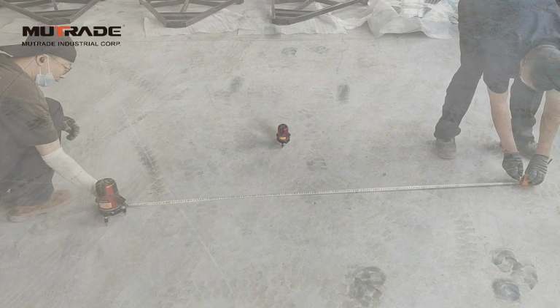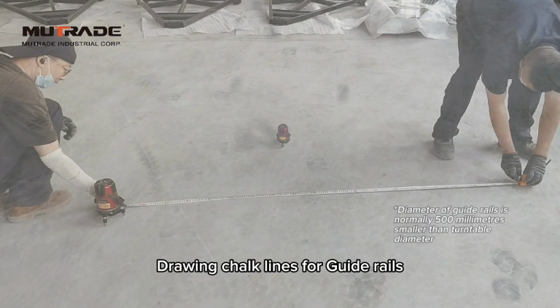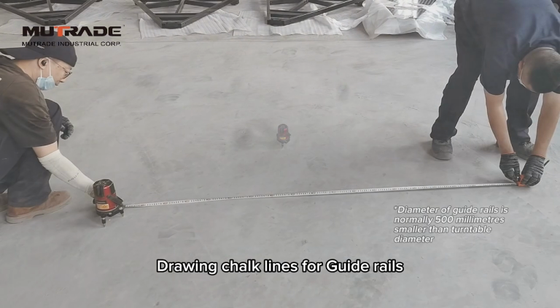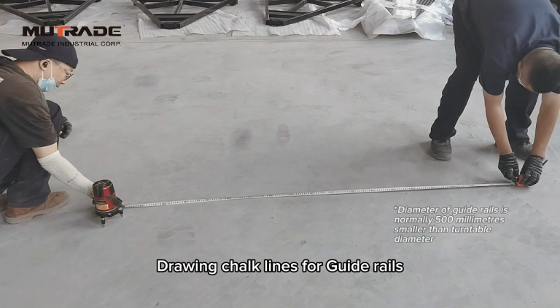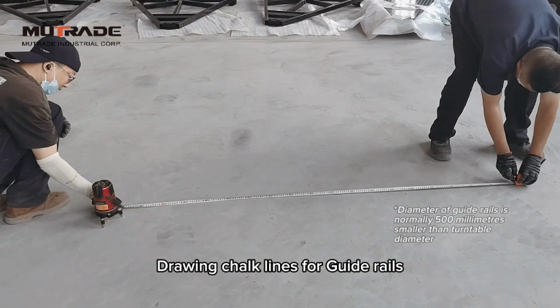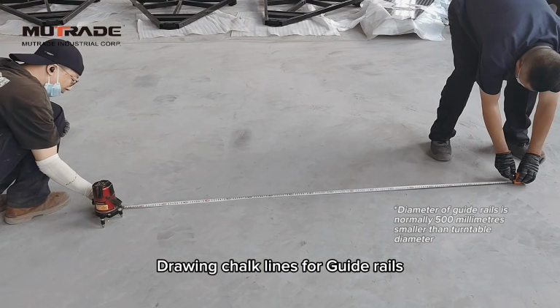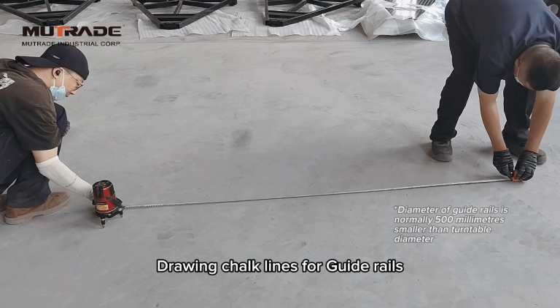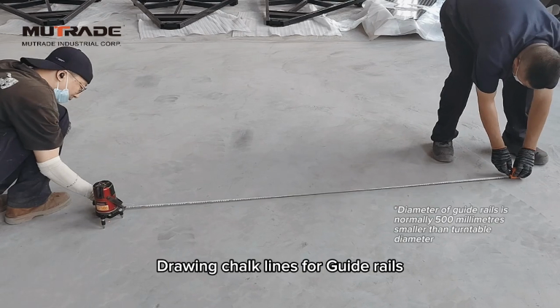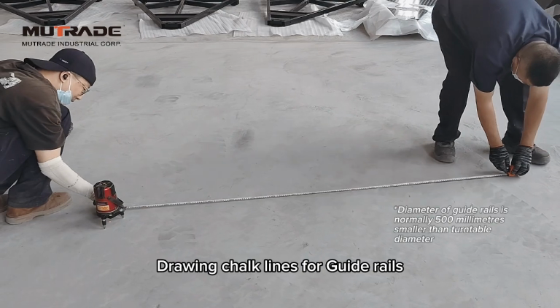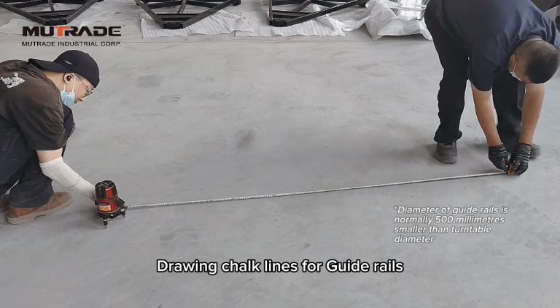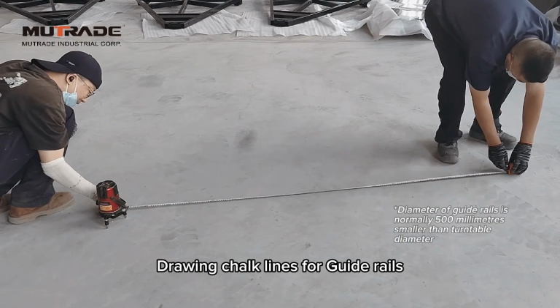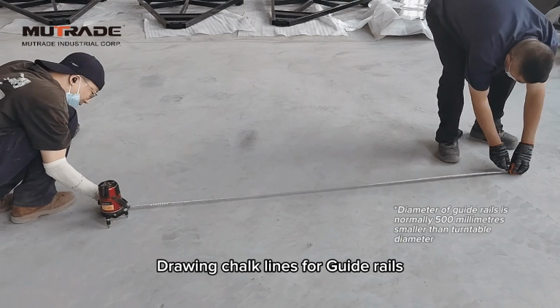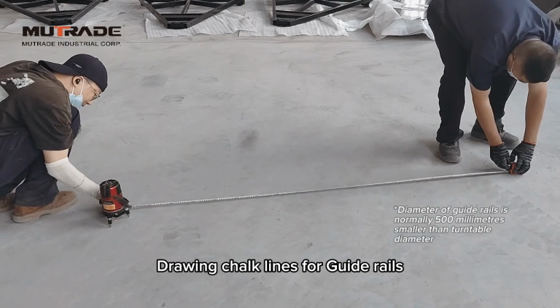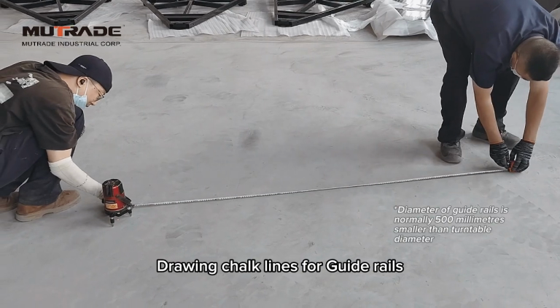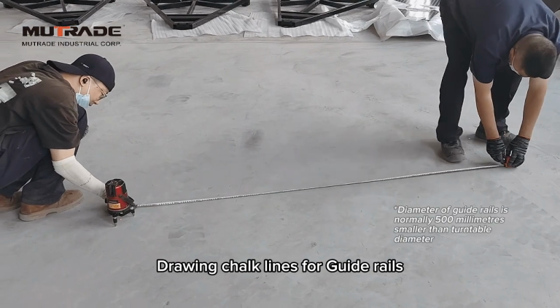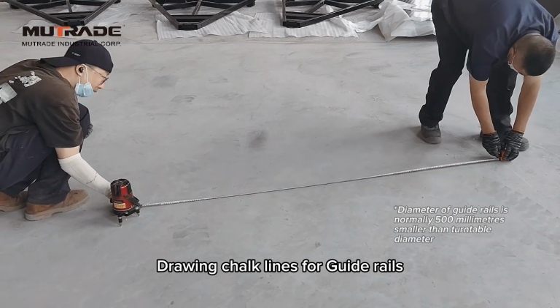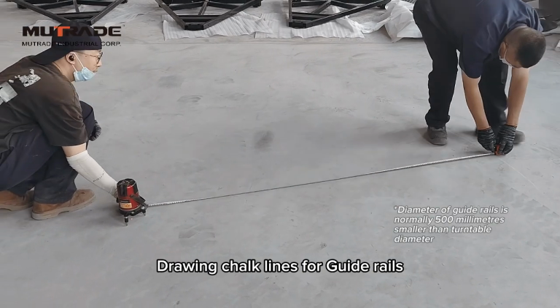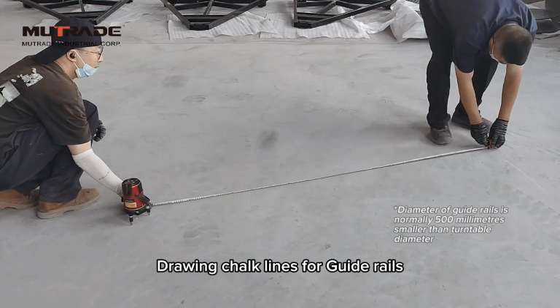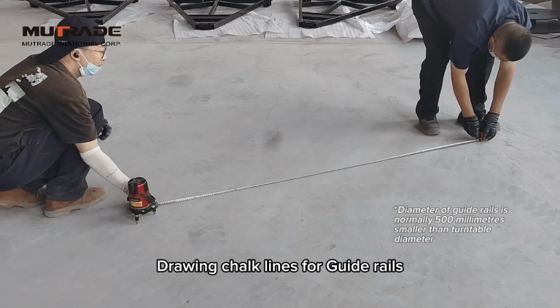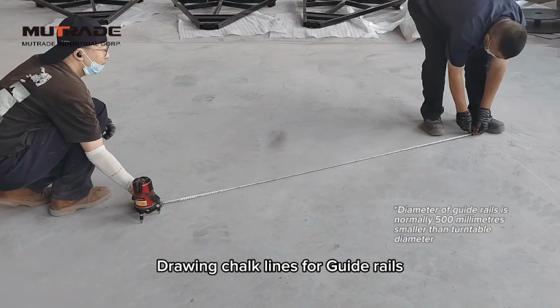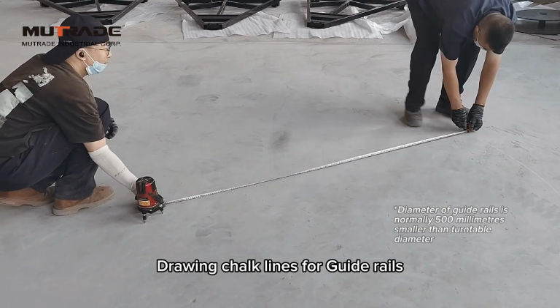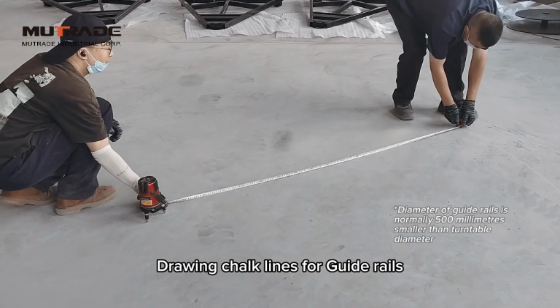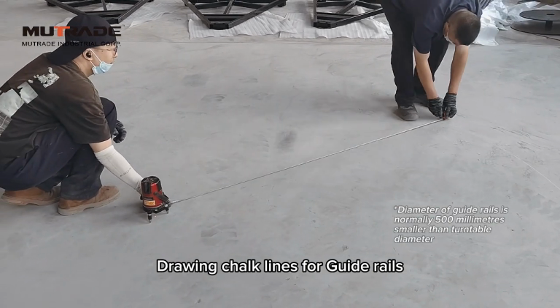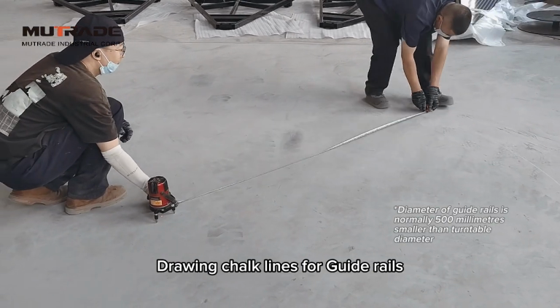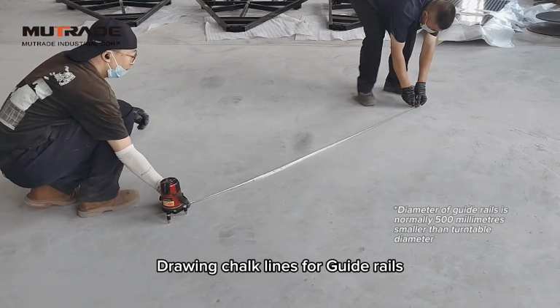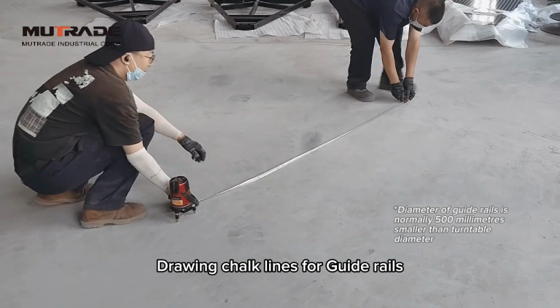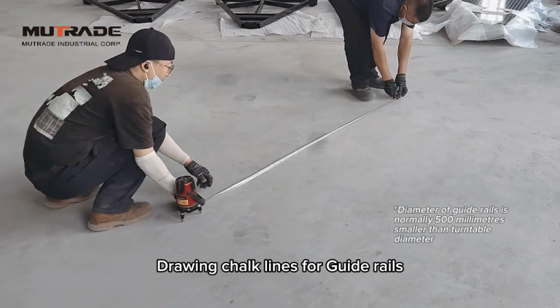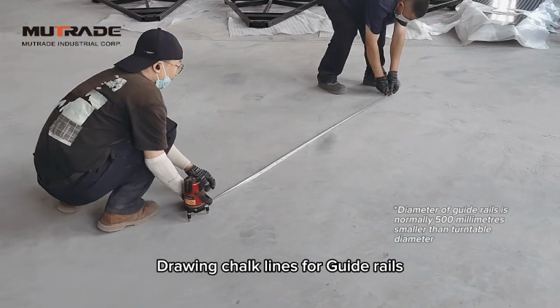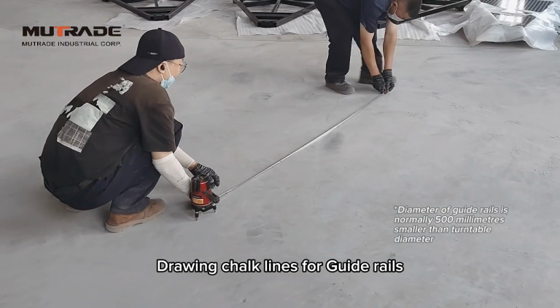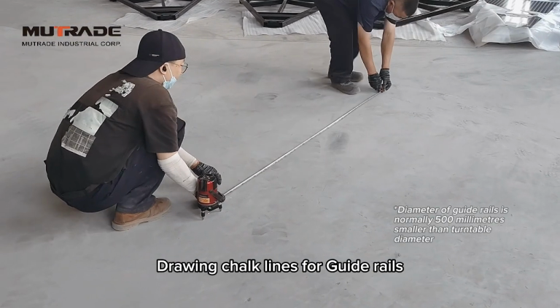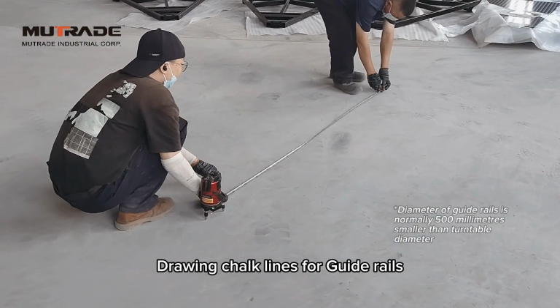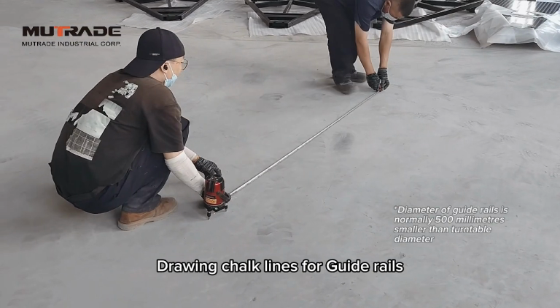Determine the center of the installation site. Create chalk lines on the perimeter according to the diameter of the turntable to be installed.